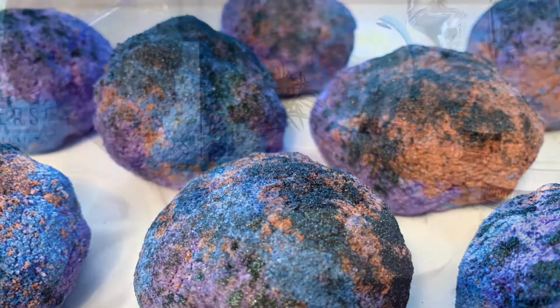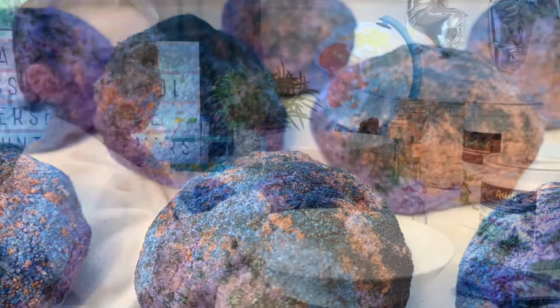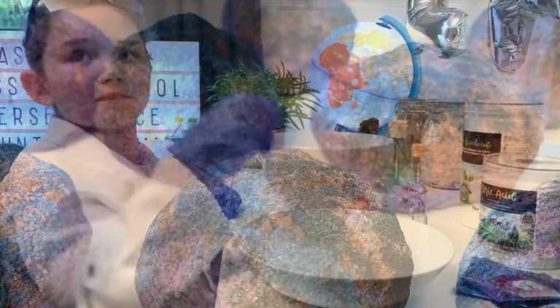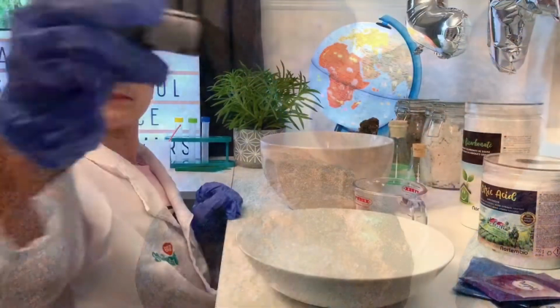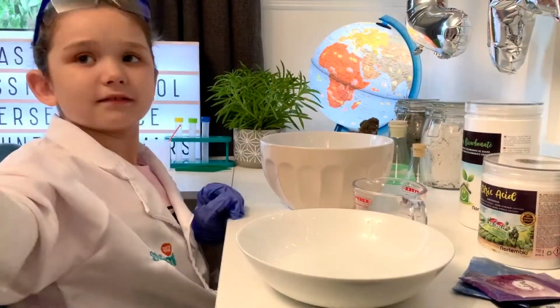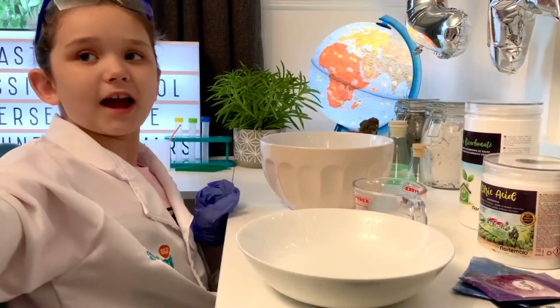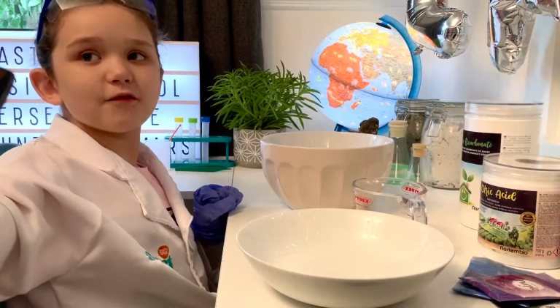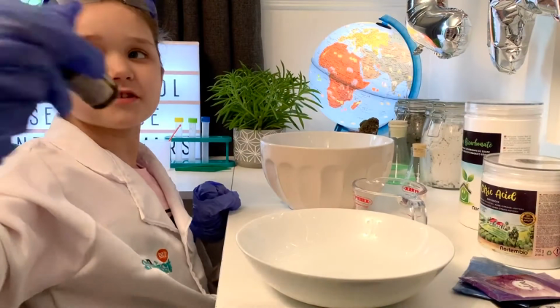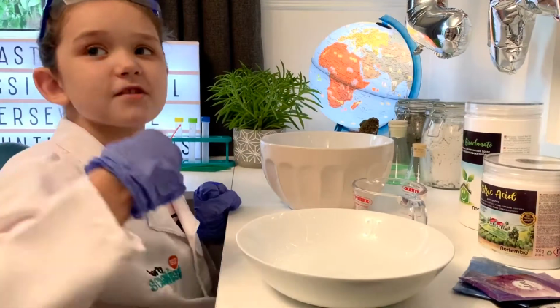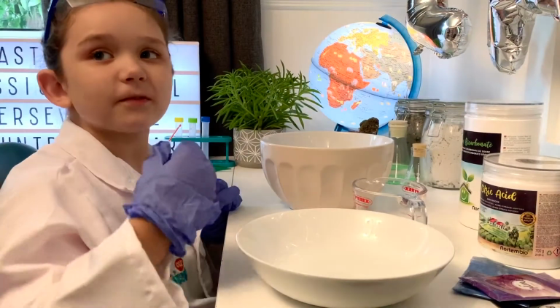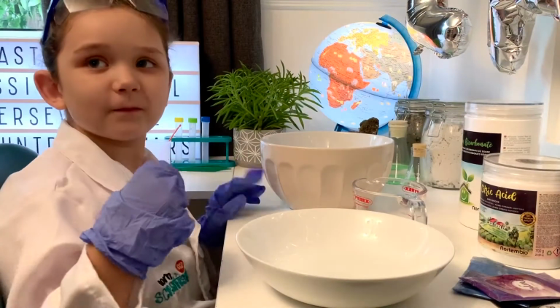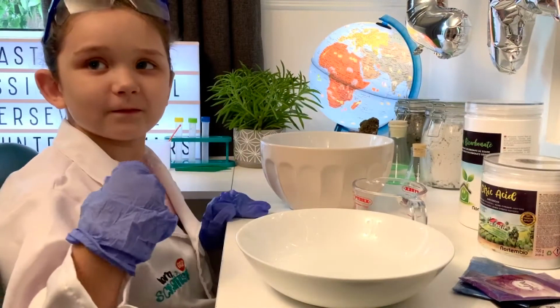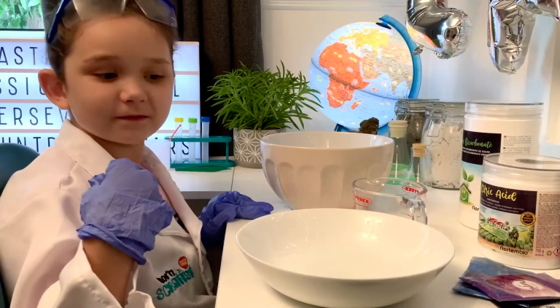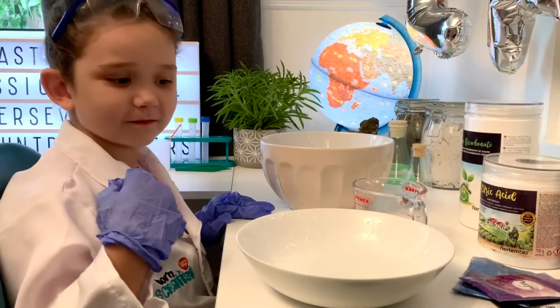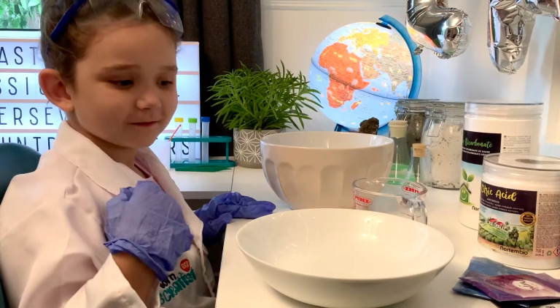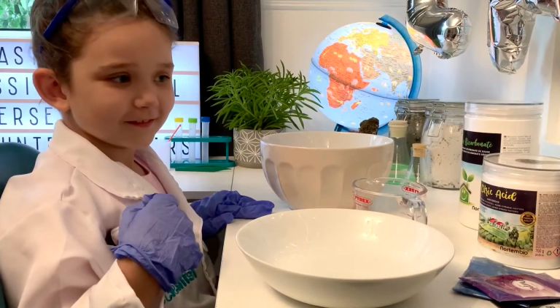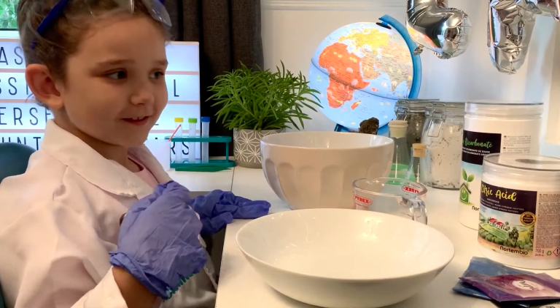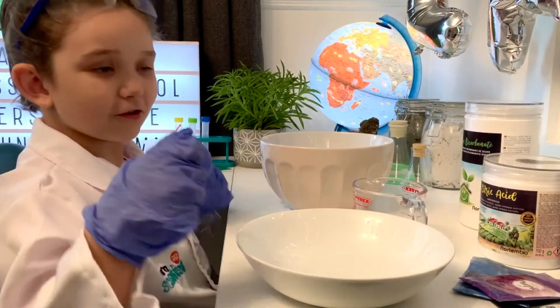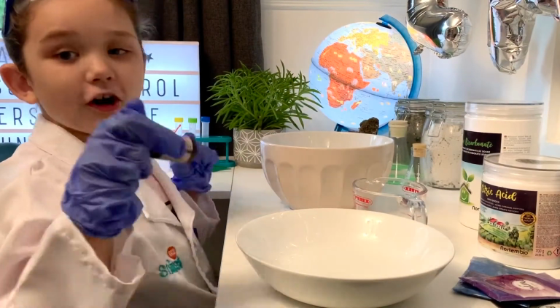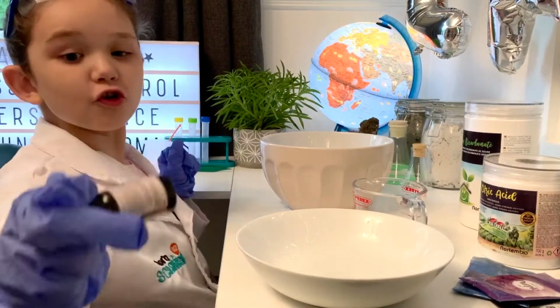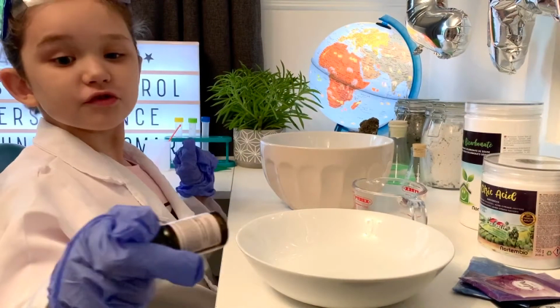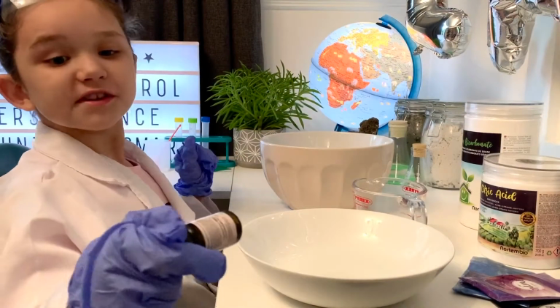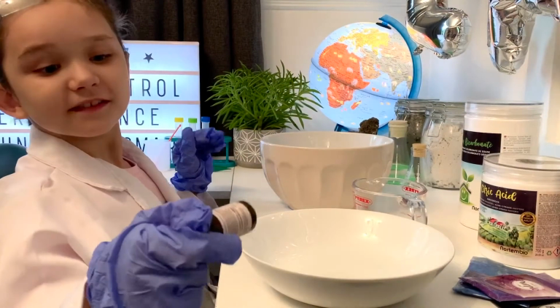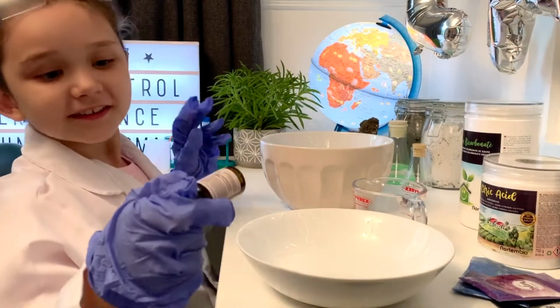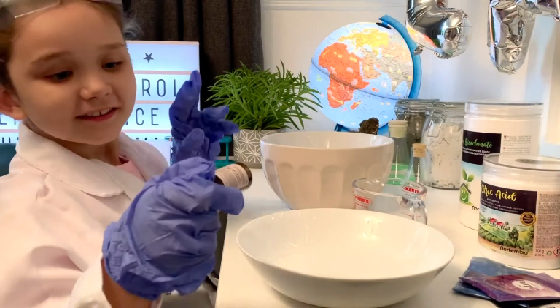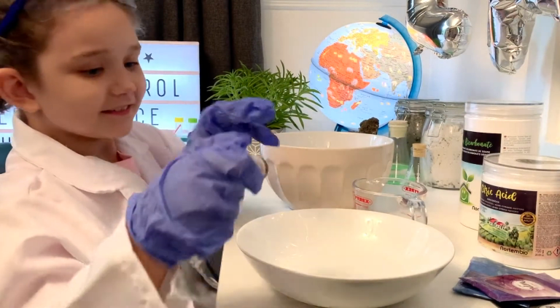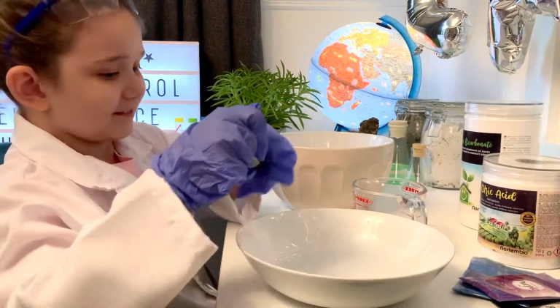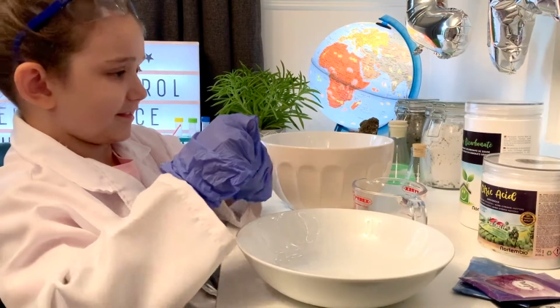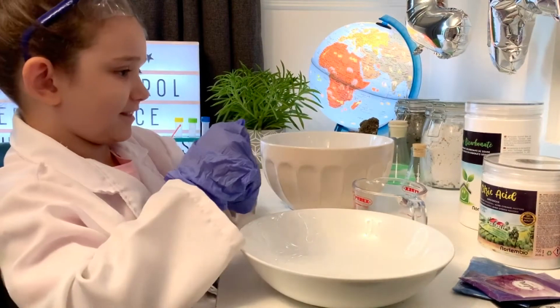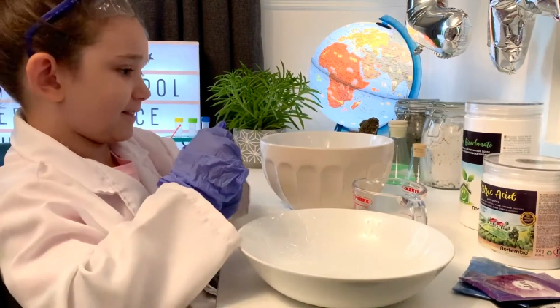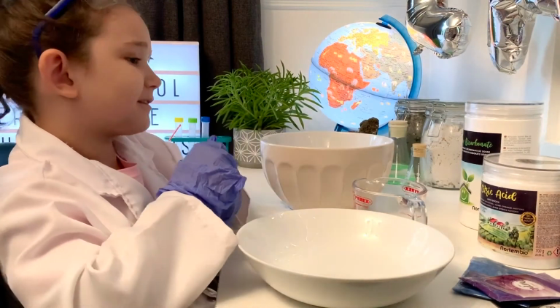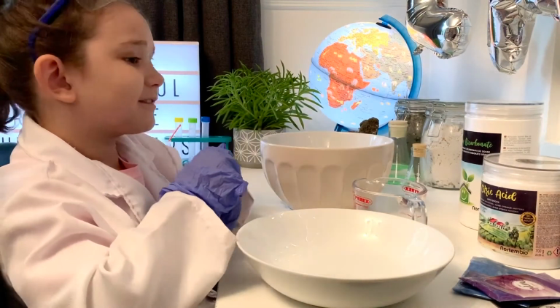Hi Elizabeth! What are we making today? My colors! We're using colors to make bath bombs!